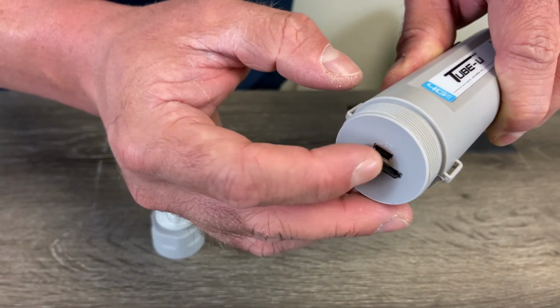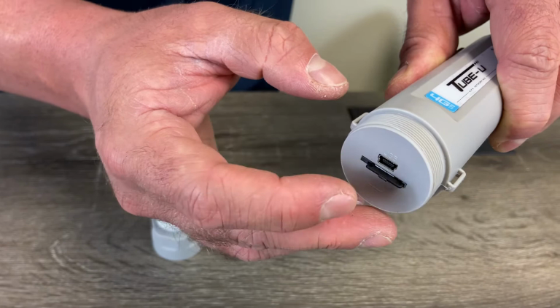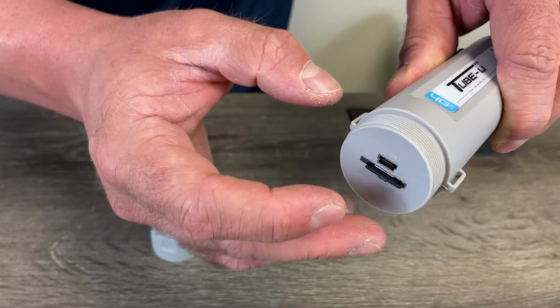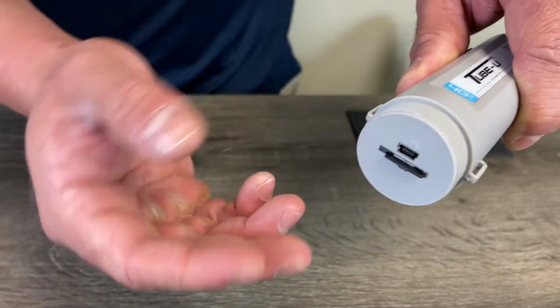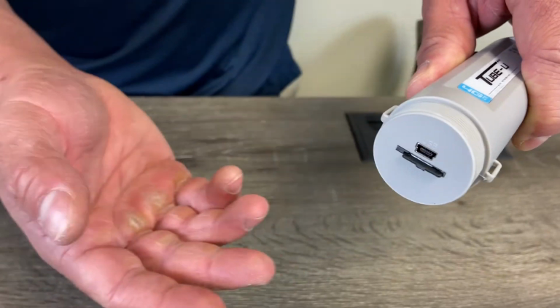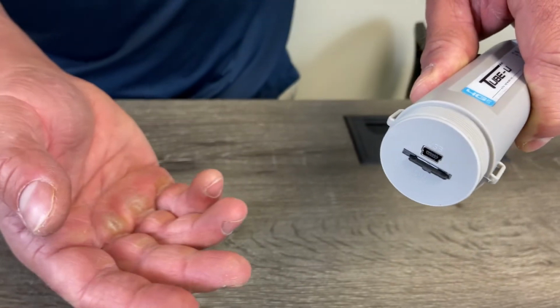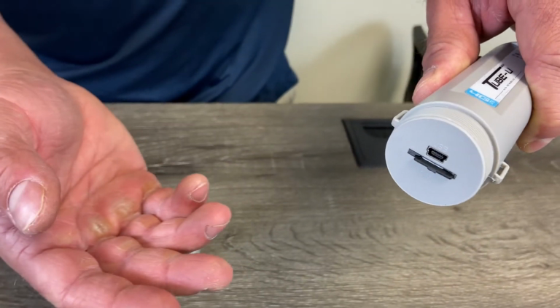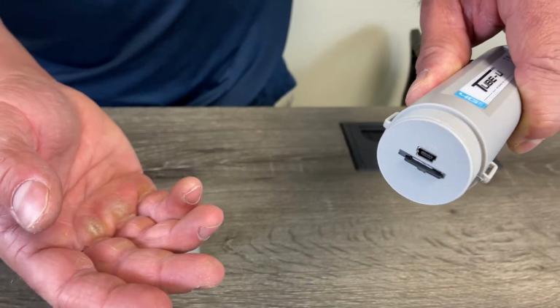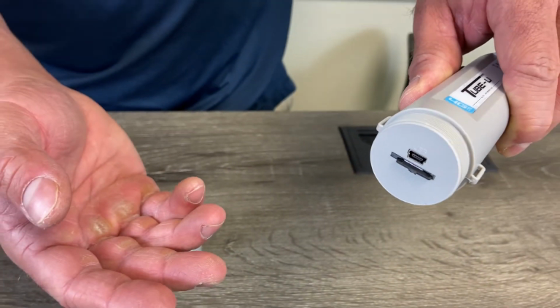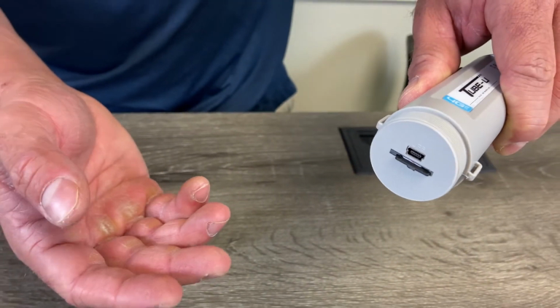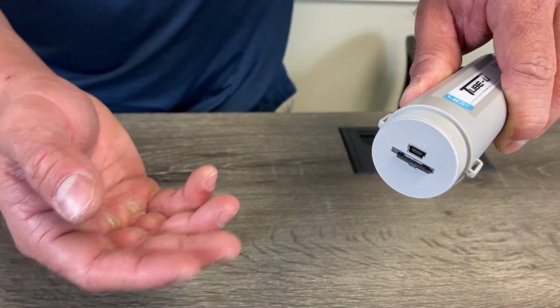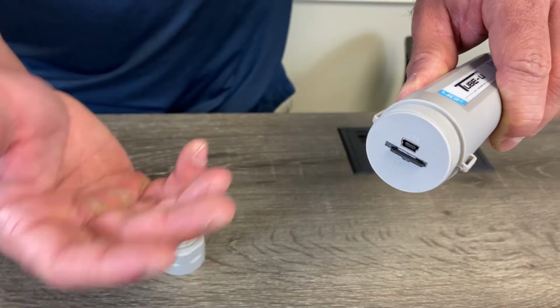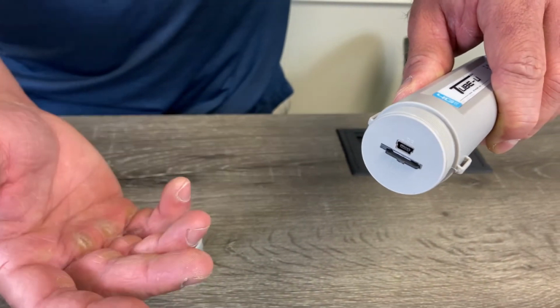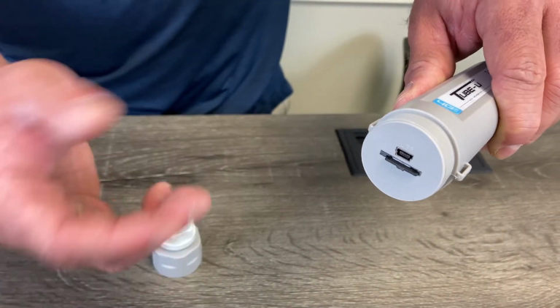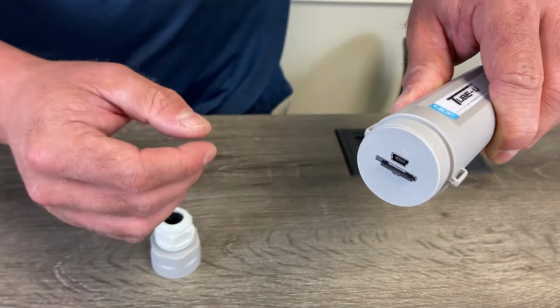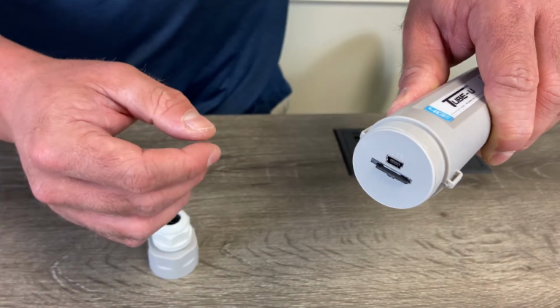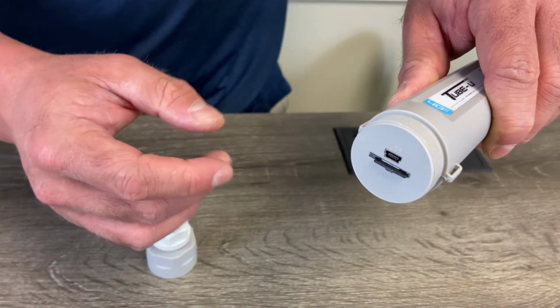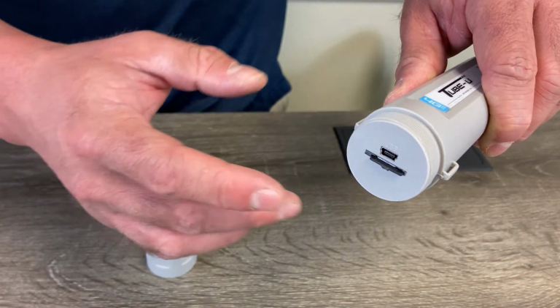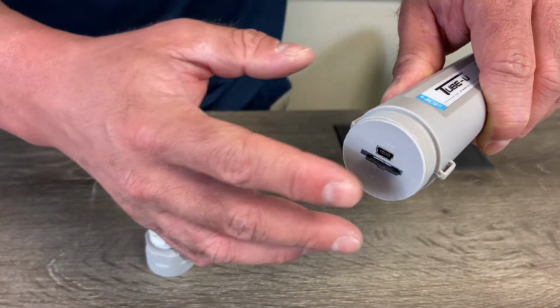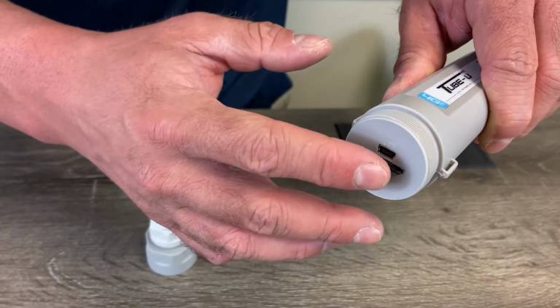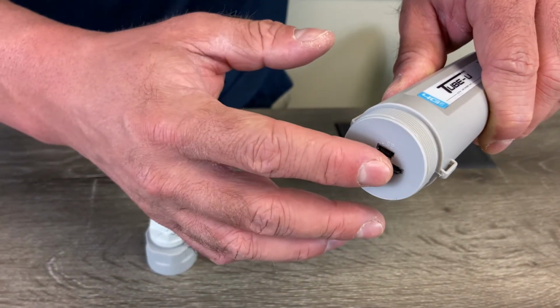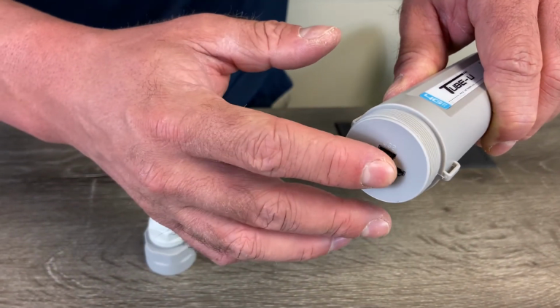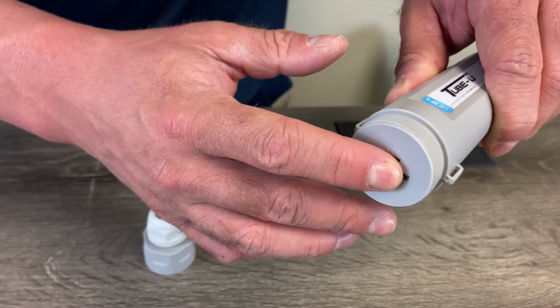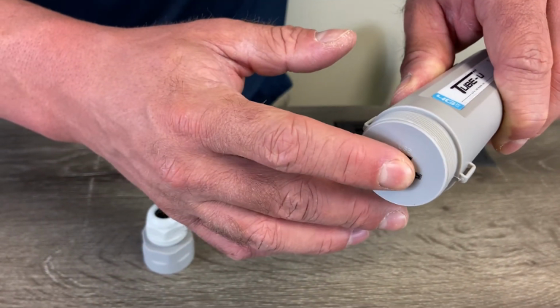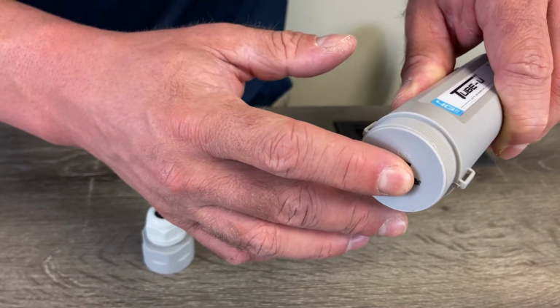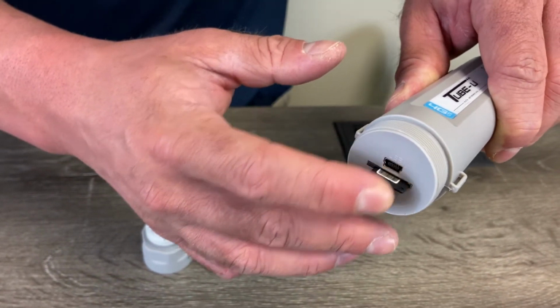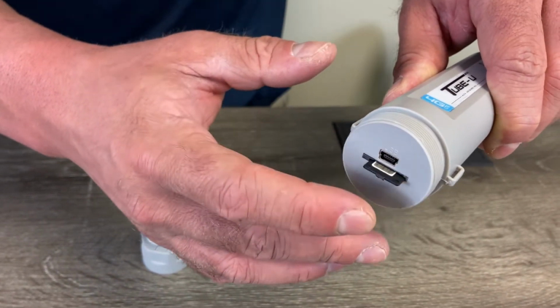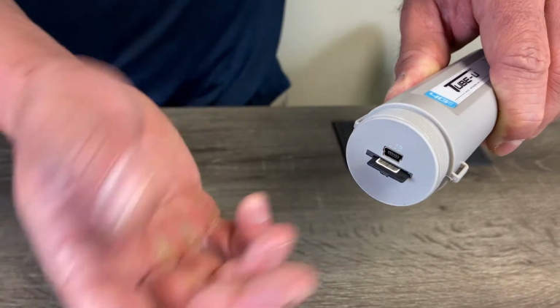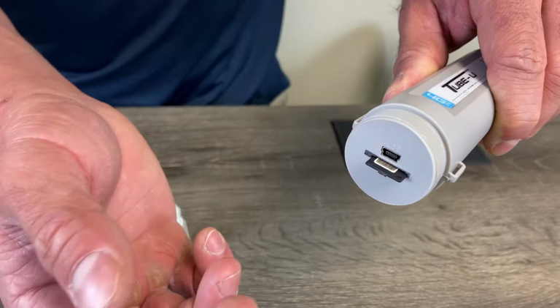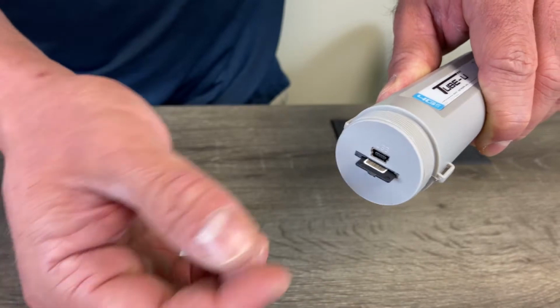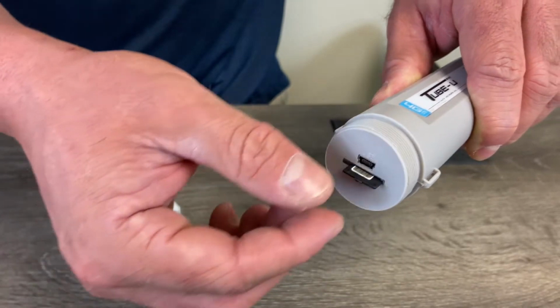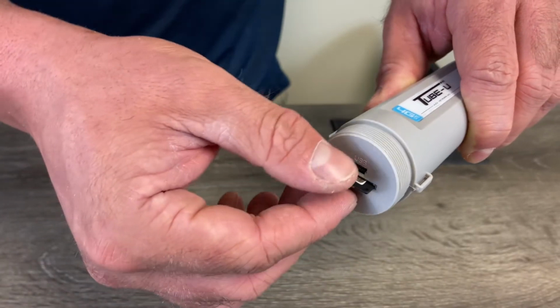Press and it'll be locked in. If you need to take out your SIM card, just press in again and it'll pop right out.